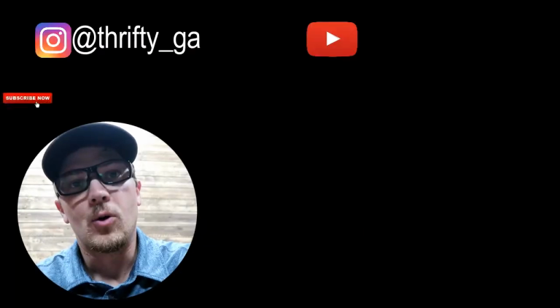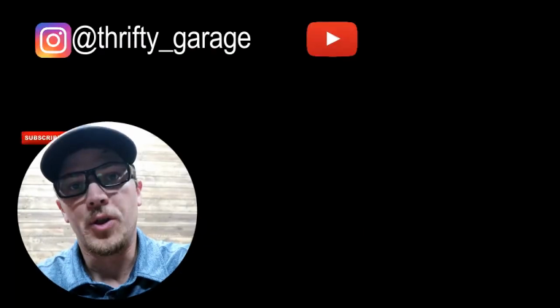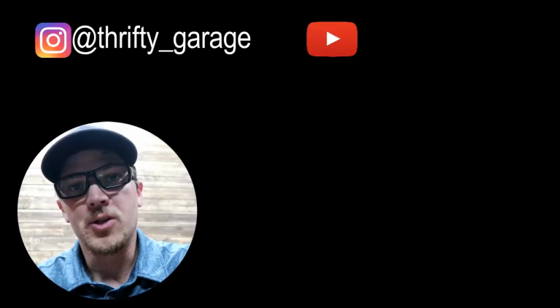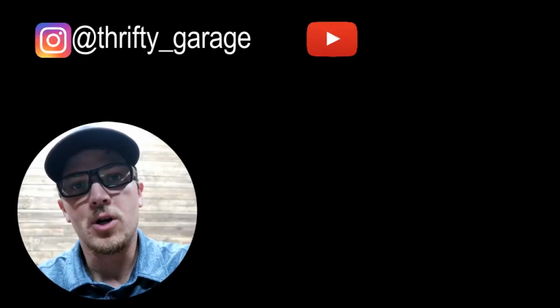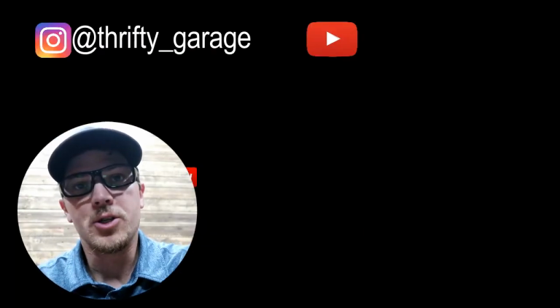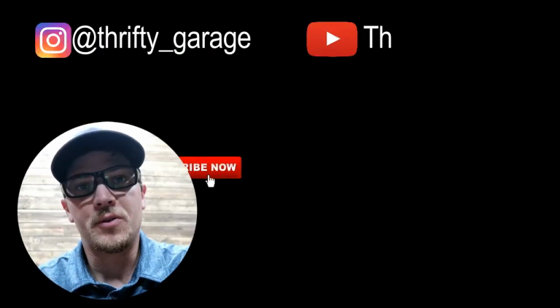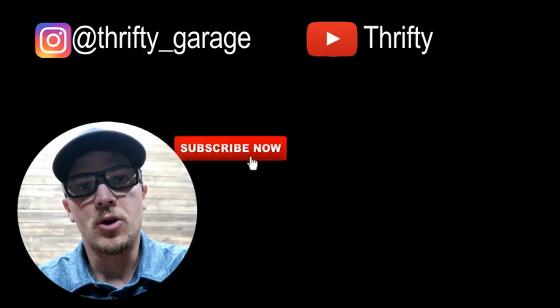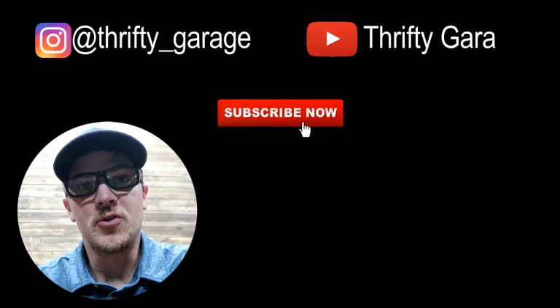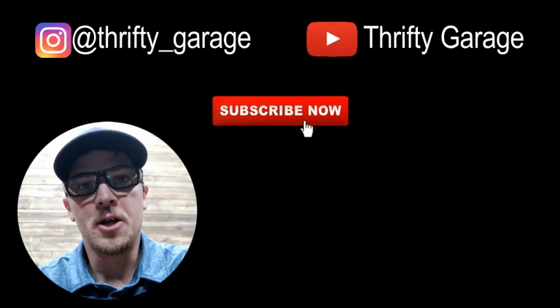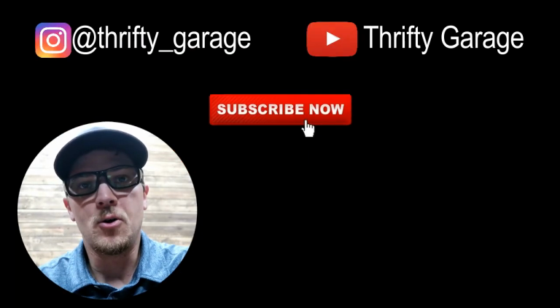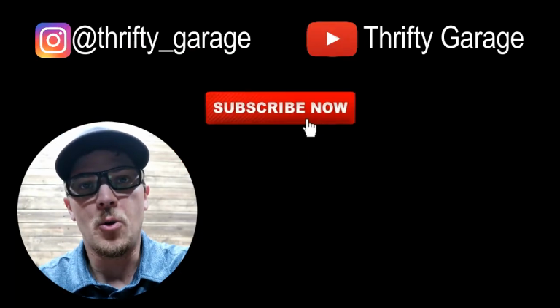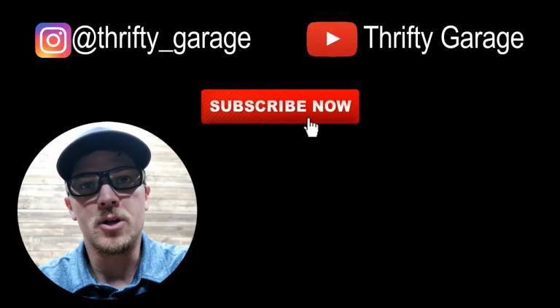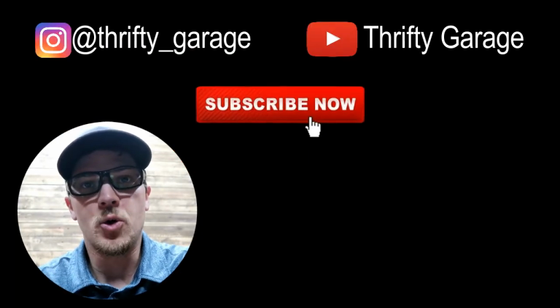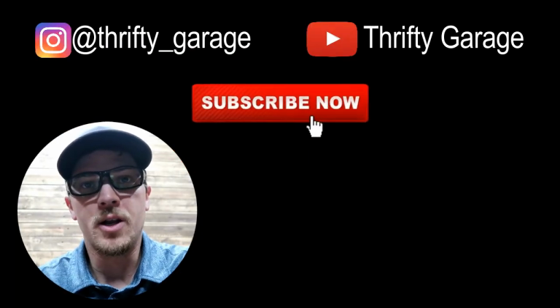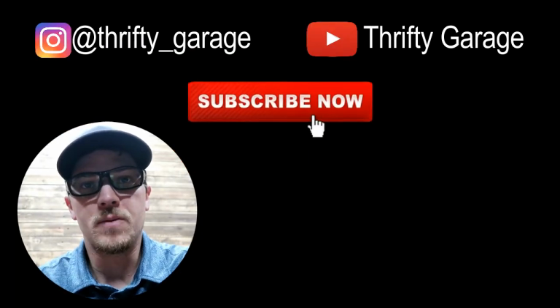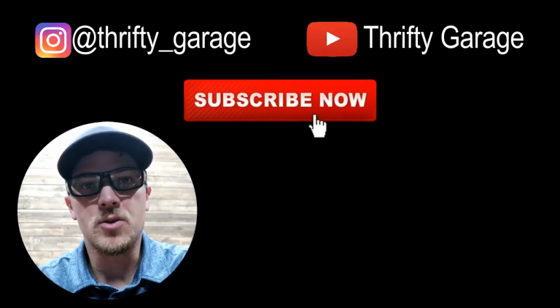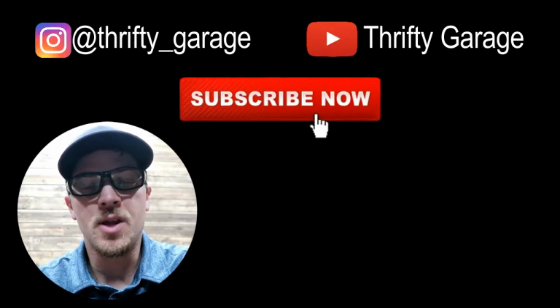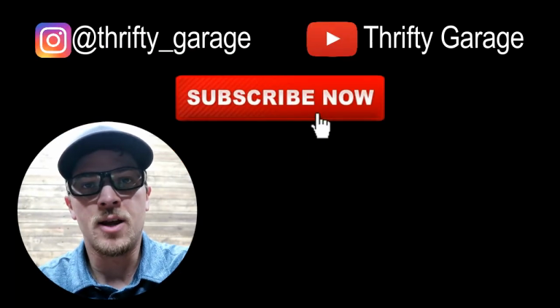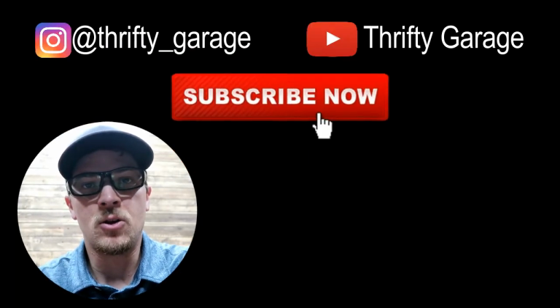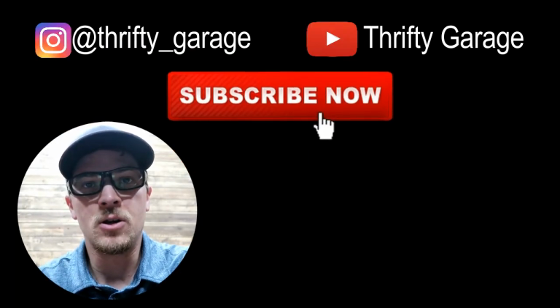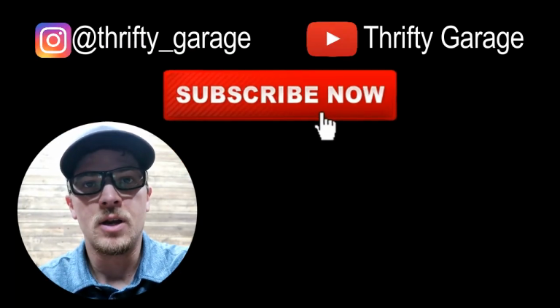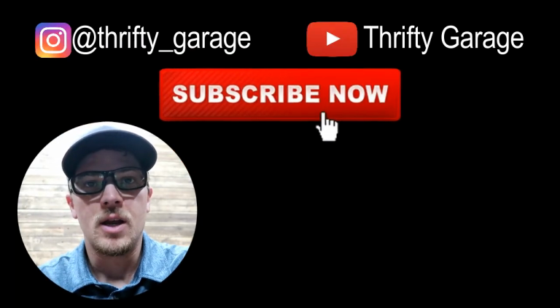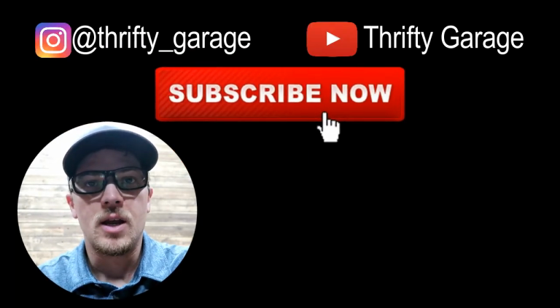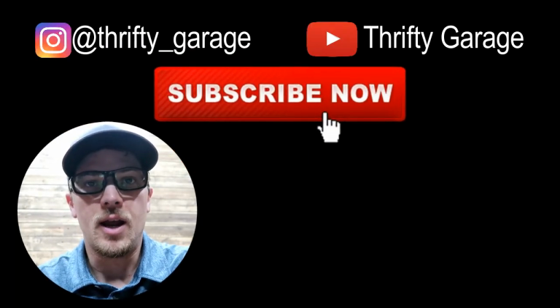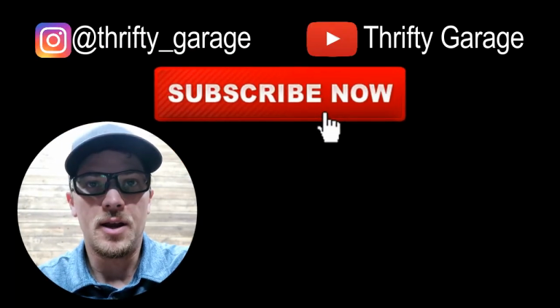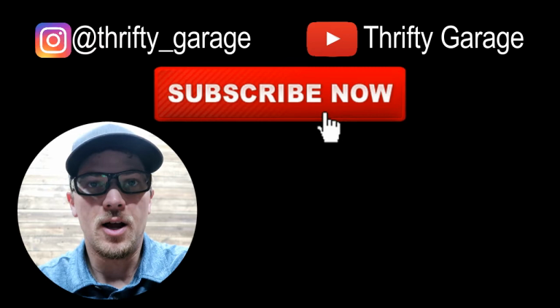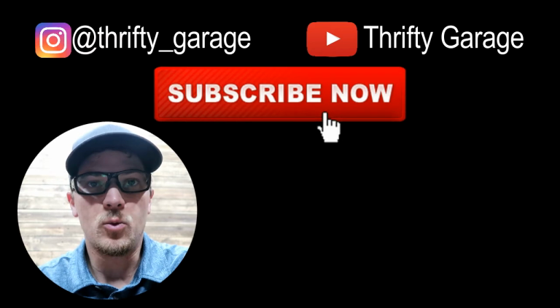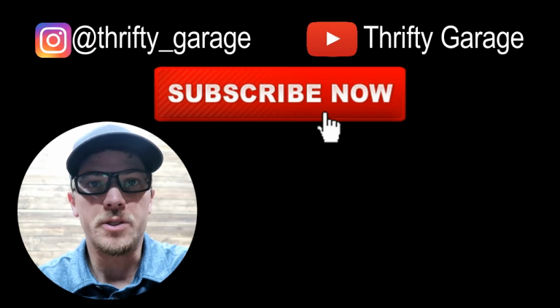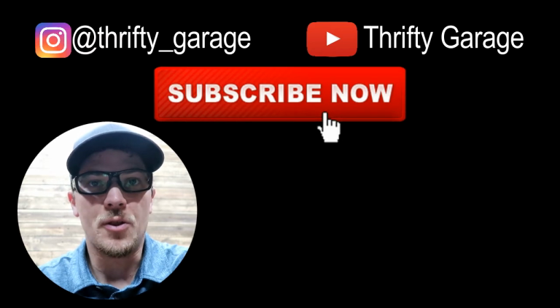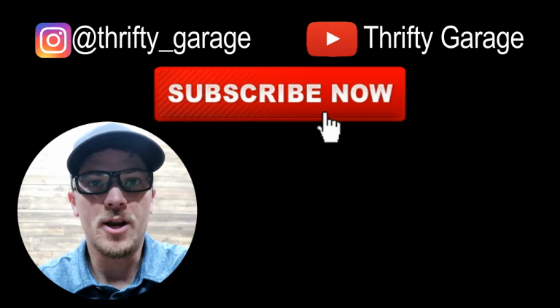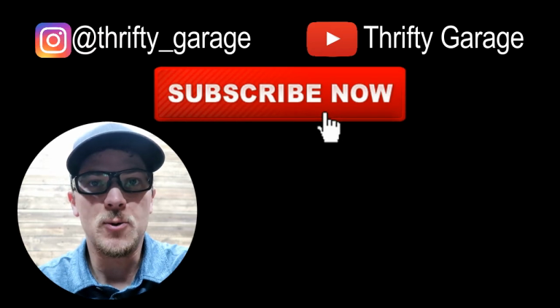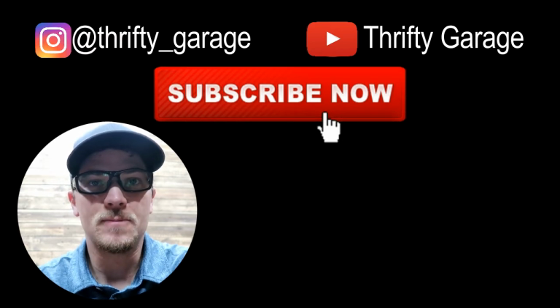Well, thanks for watching this Thrifty Garage video. Hope you enjoyed it. Thanks for tagging along, and we'll see you on the next one.